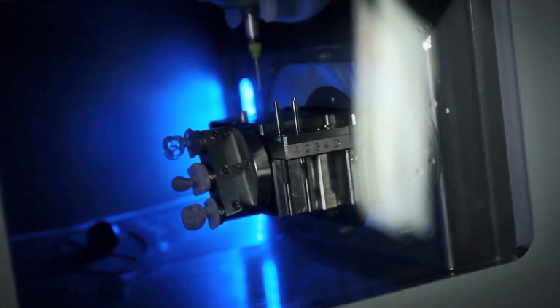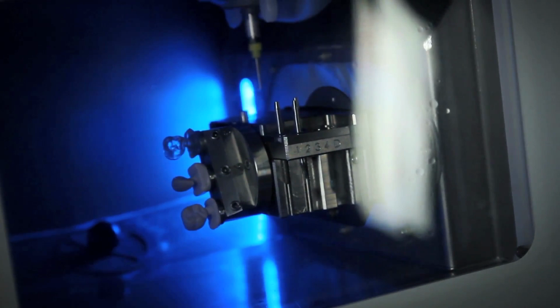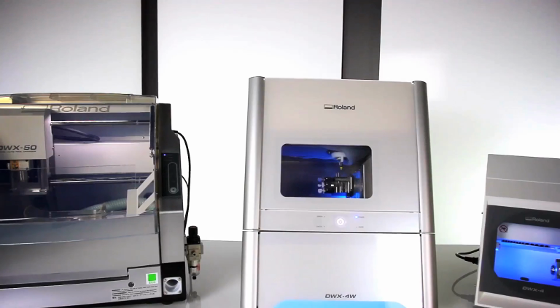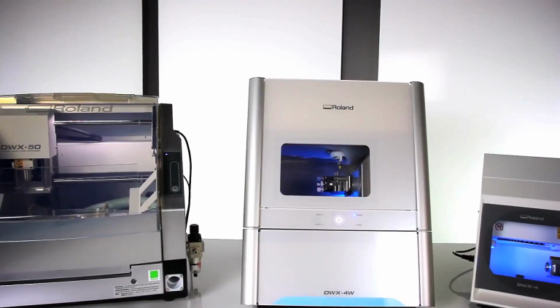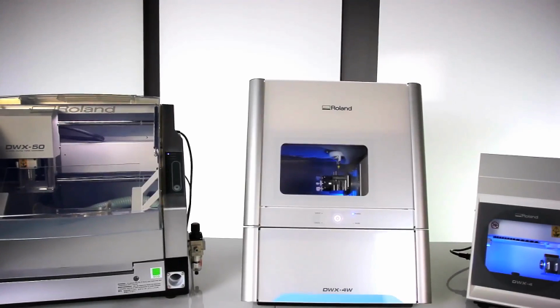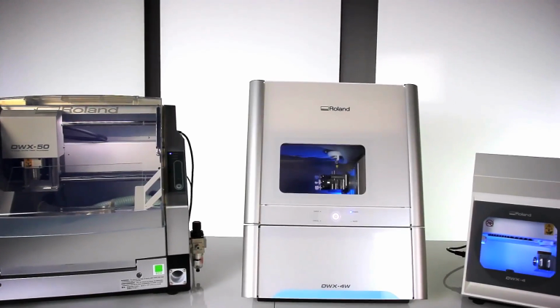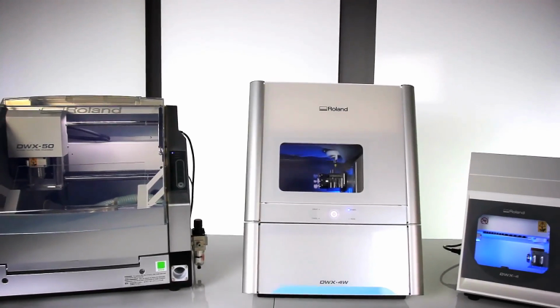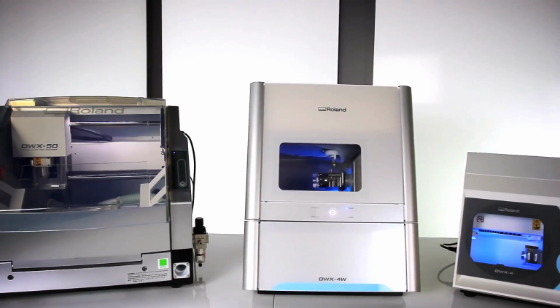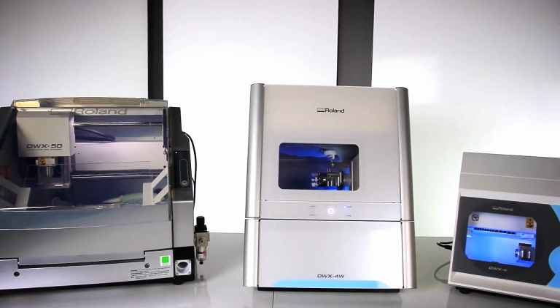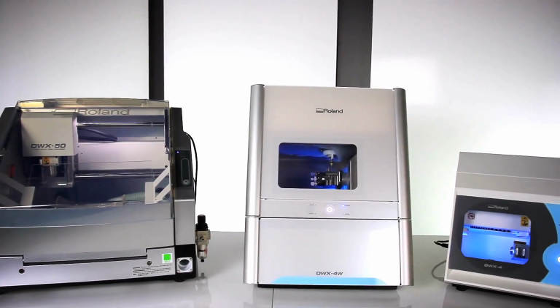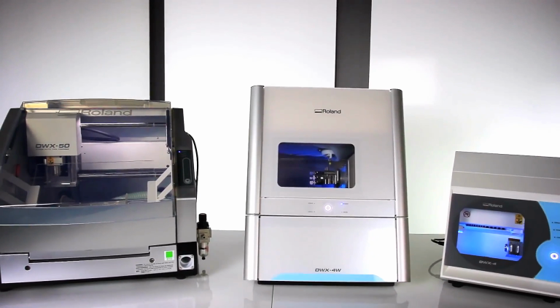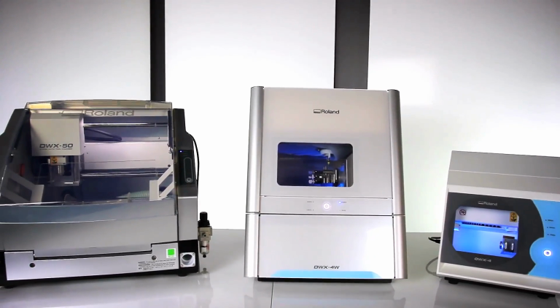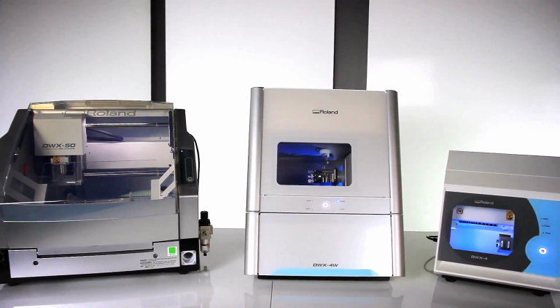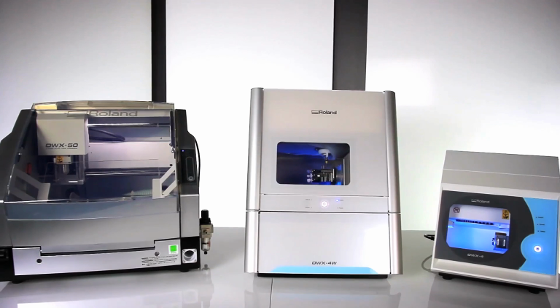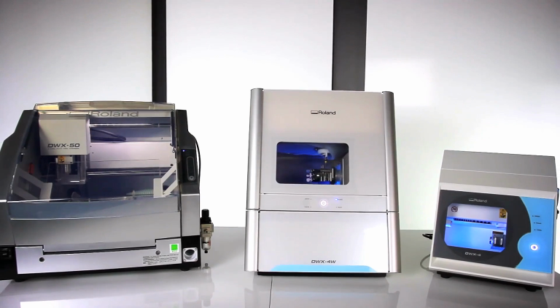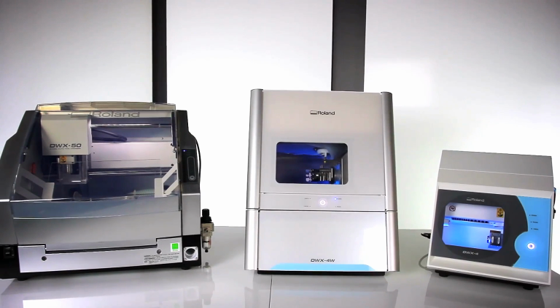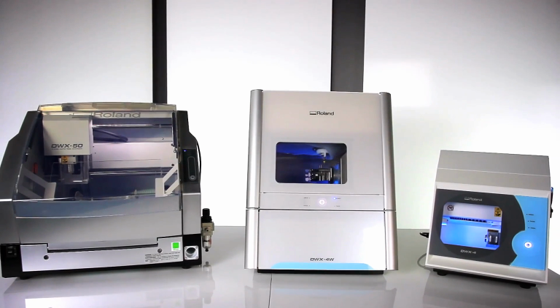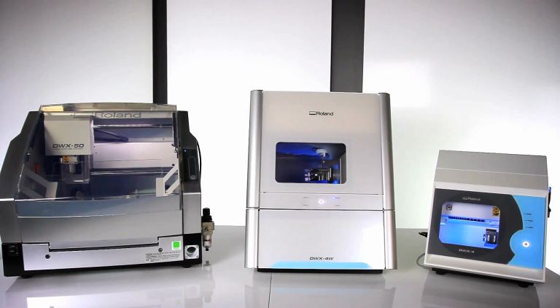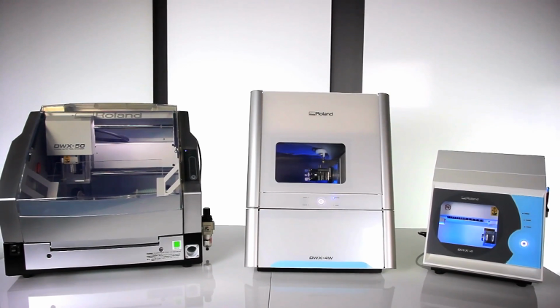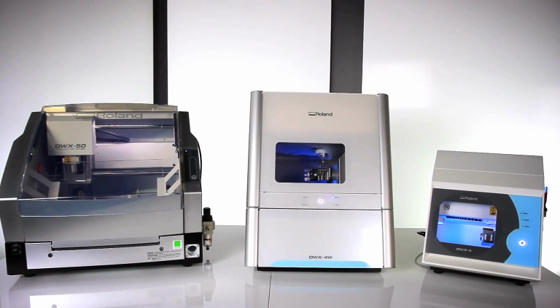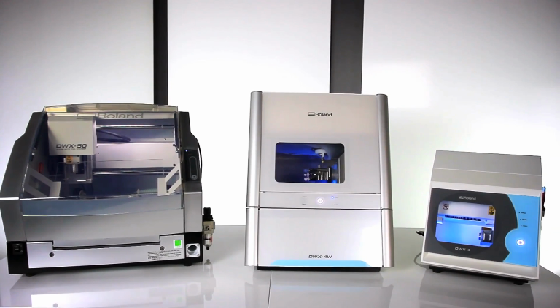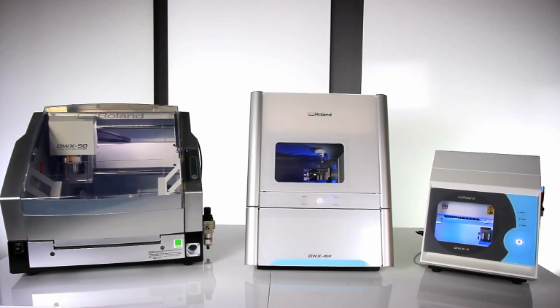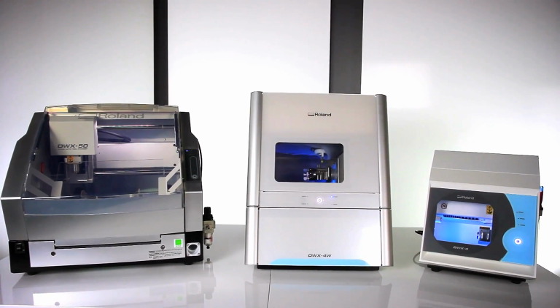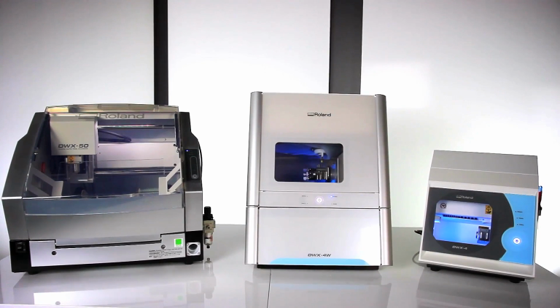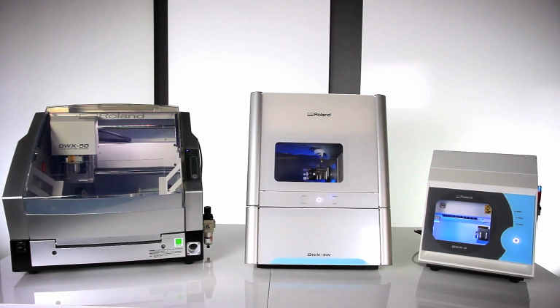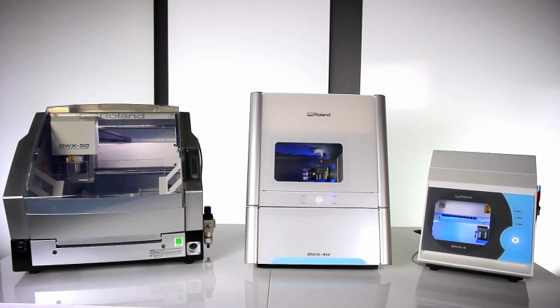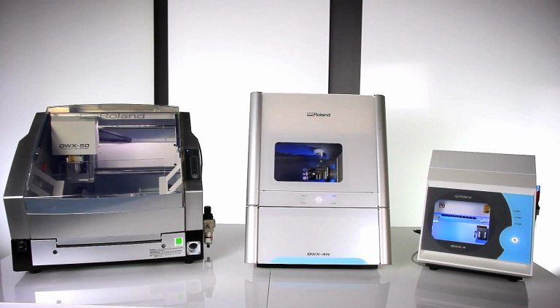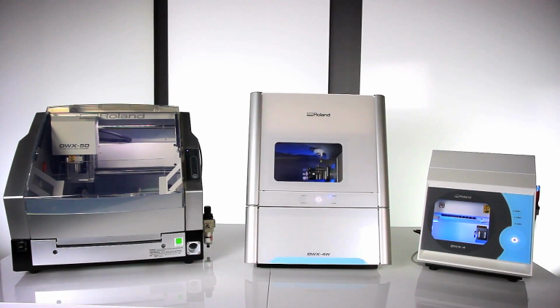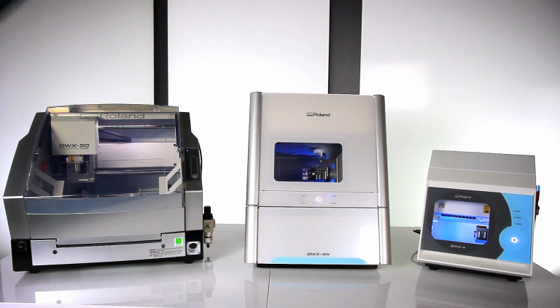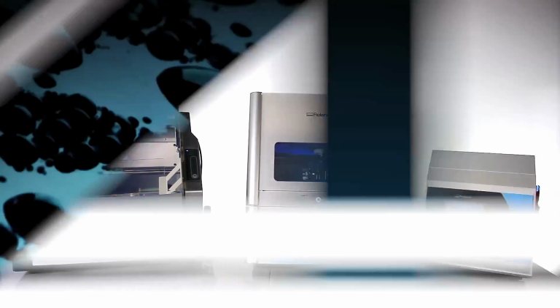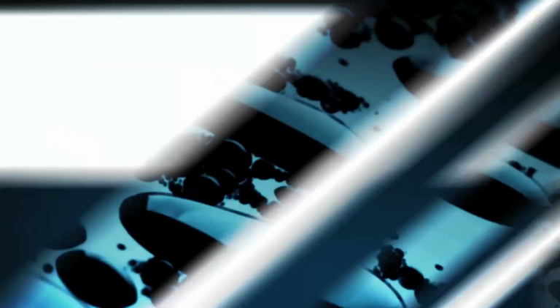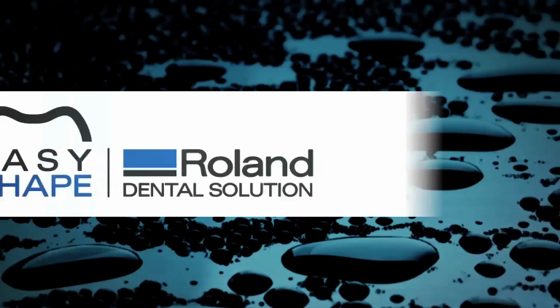The DWX 4W Wet Dental Mill — the latest in dental milling performance from Roland.